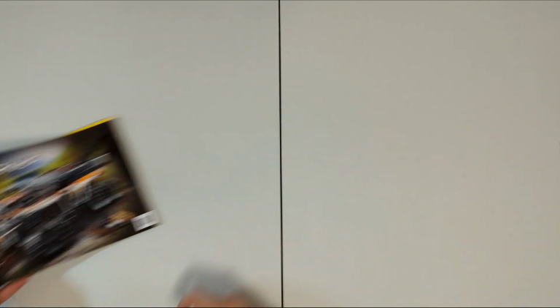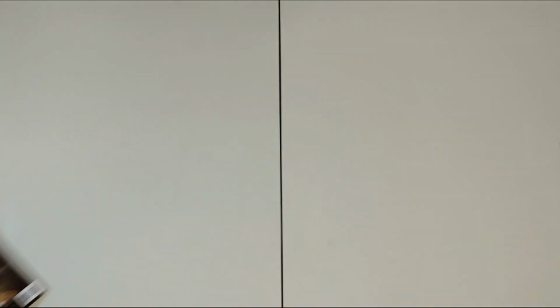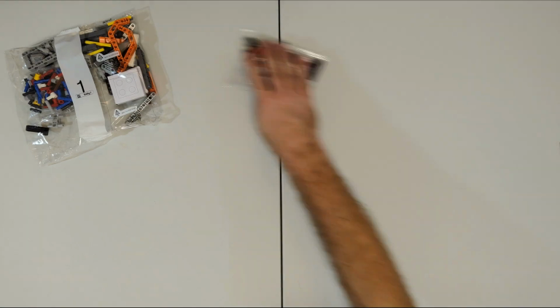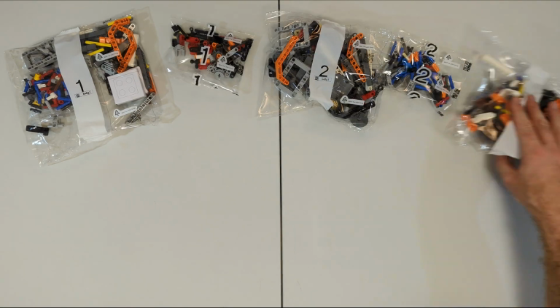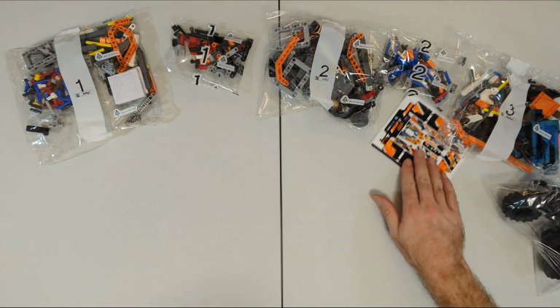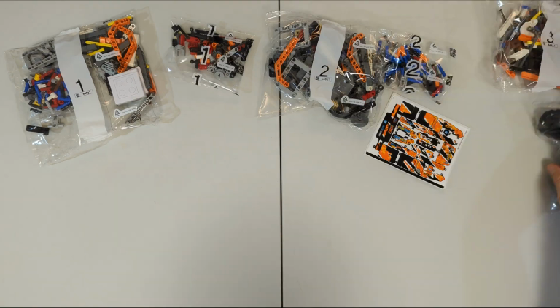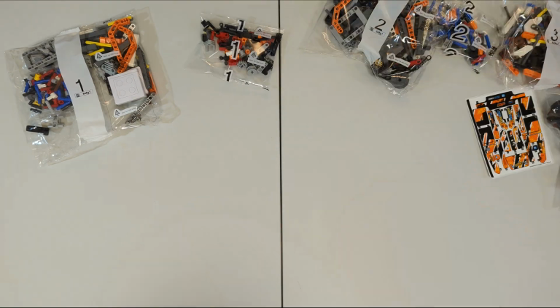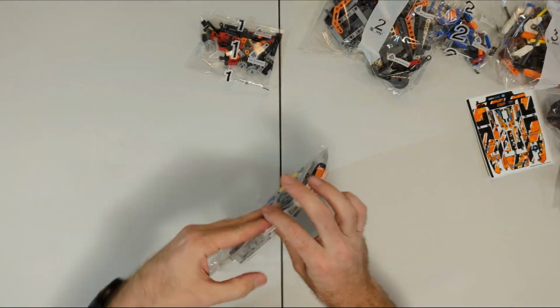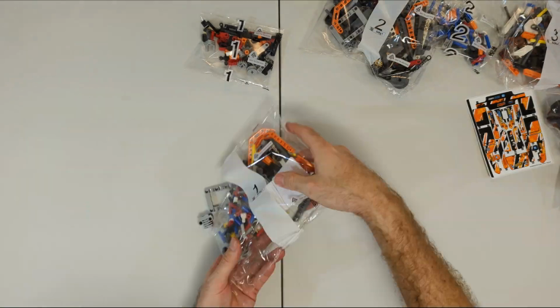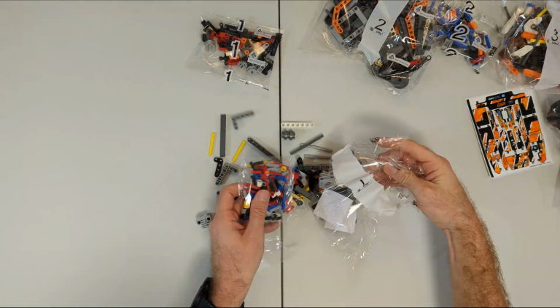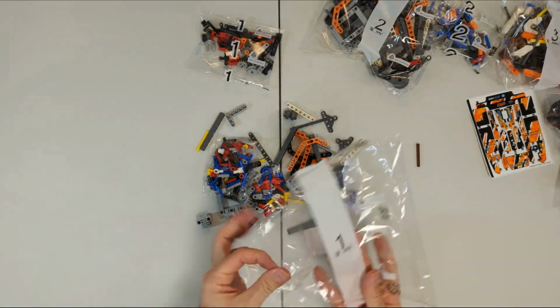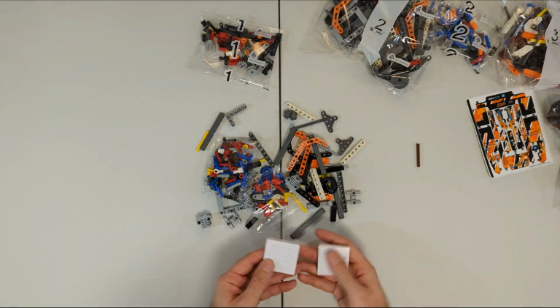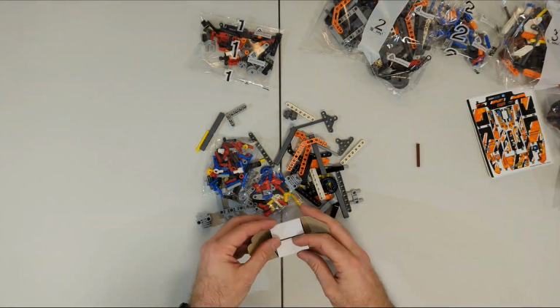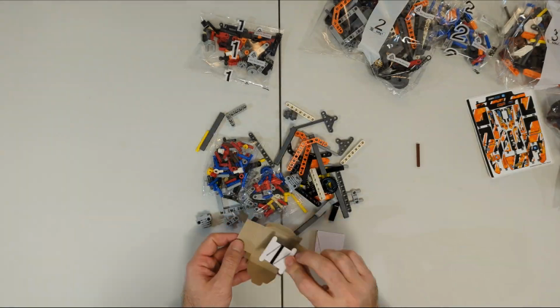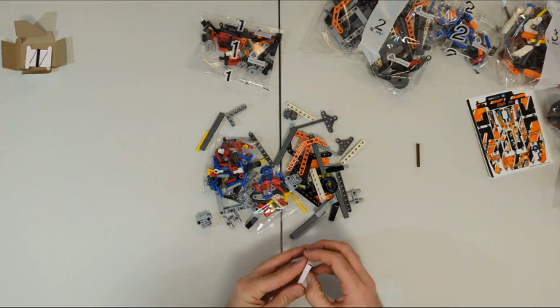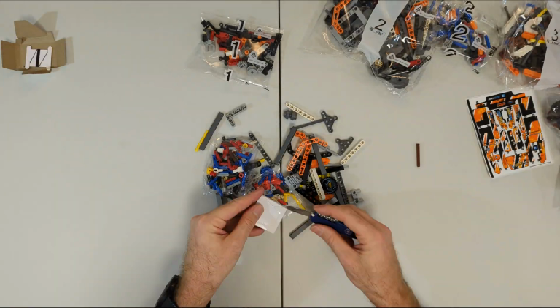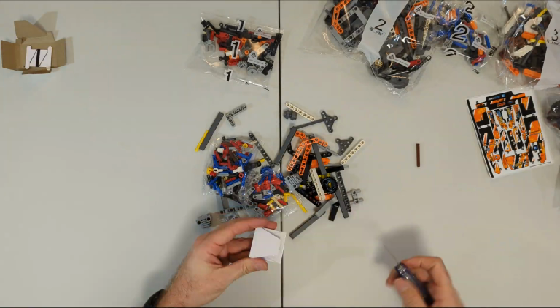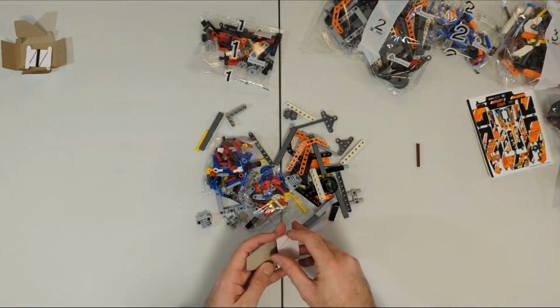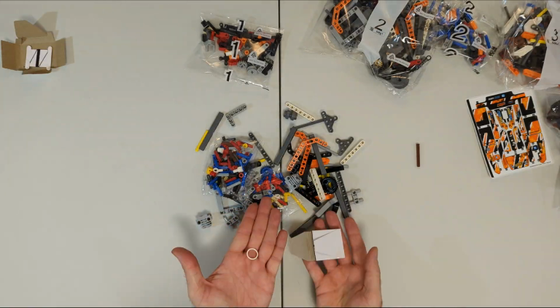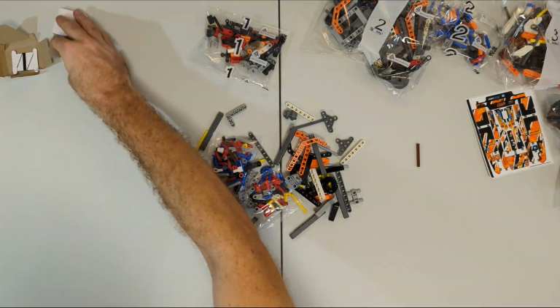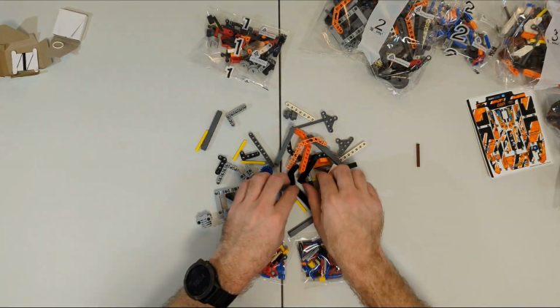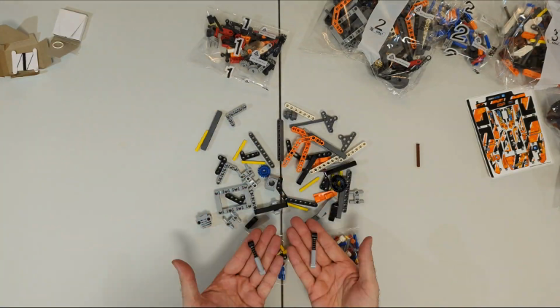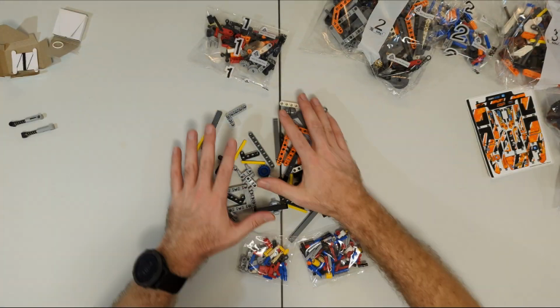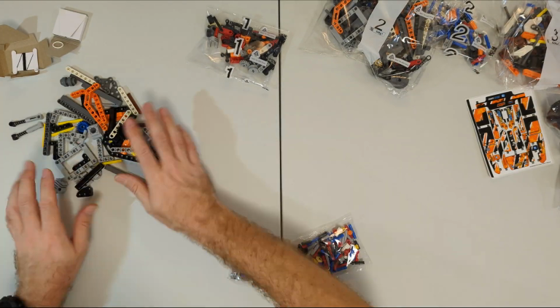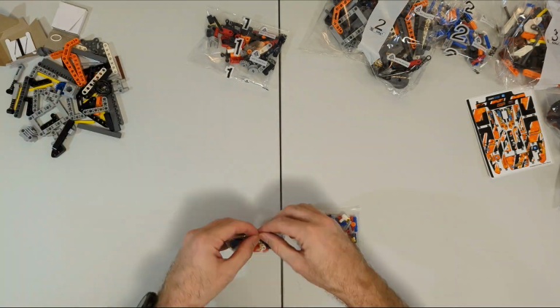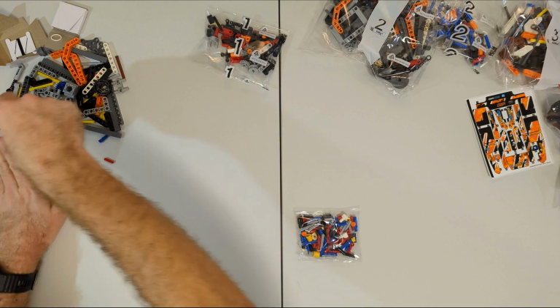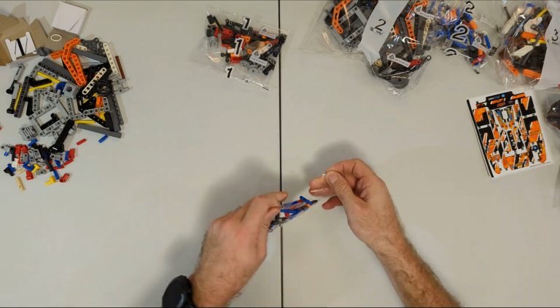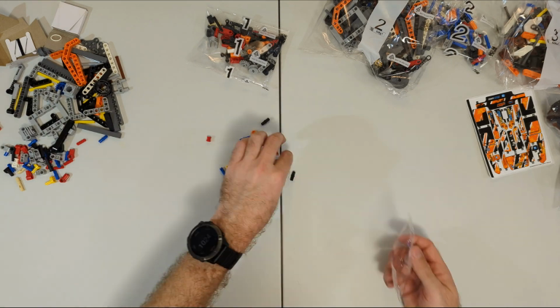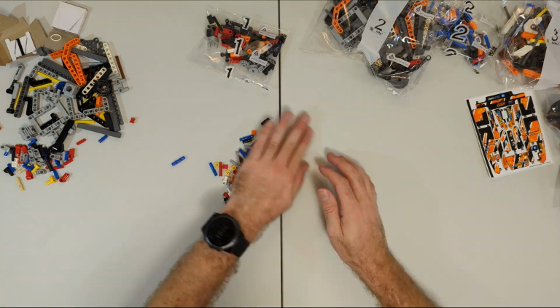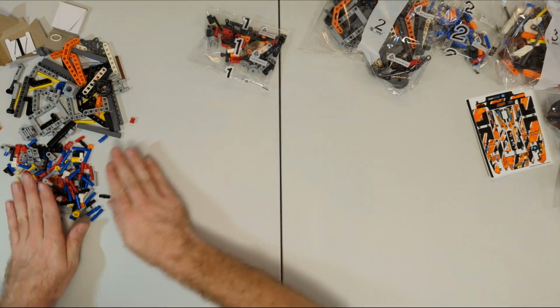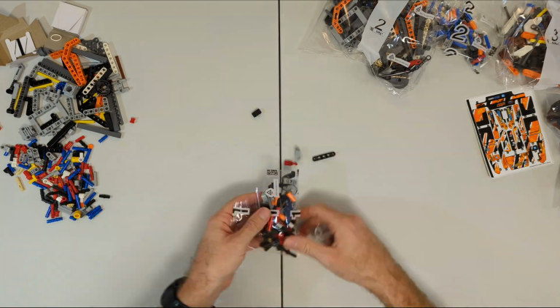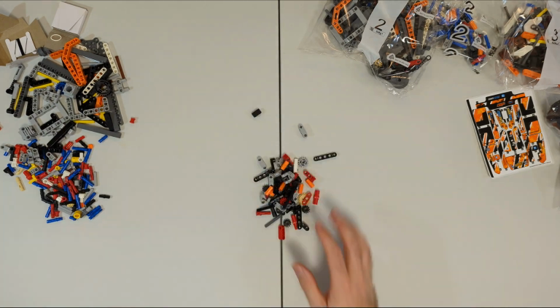So let's open up these bags and get building.